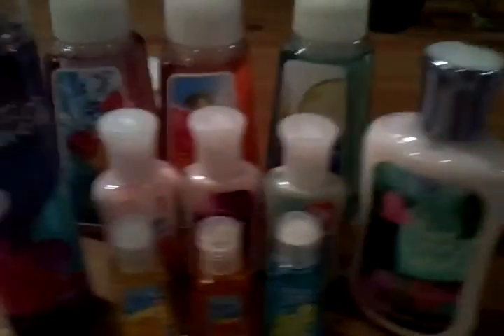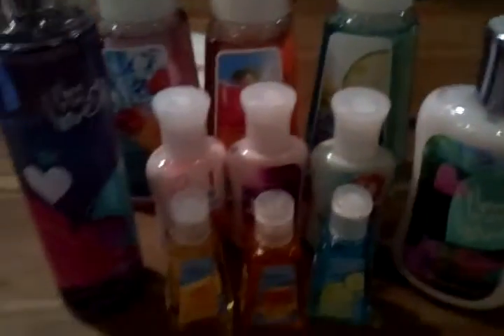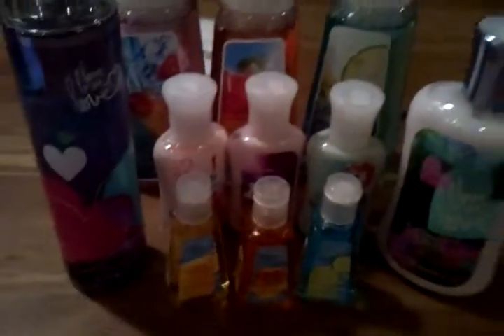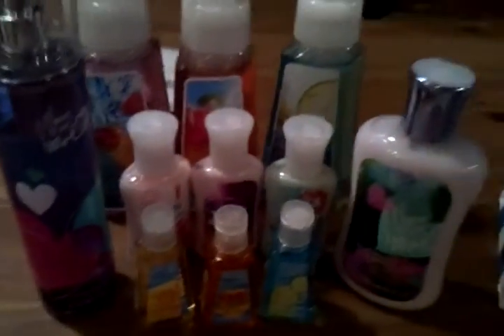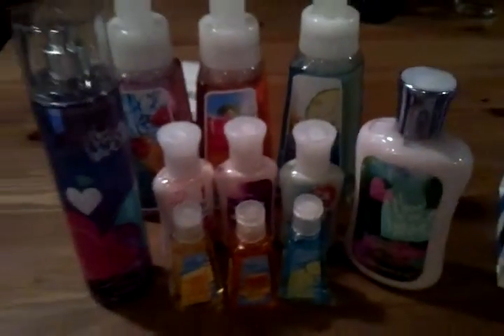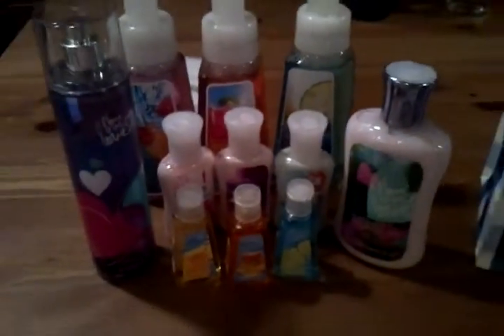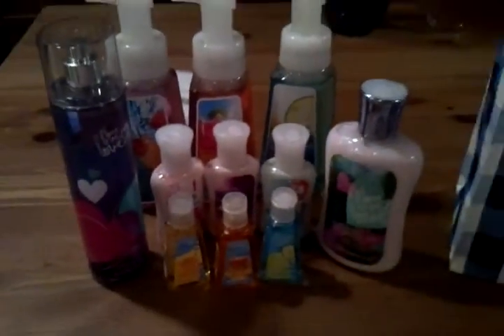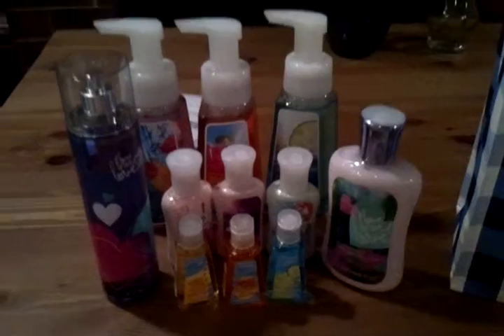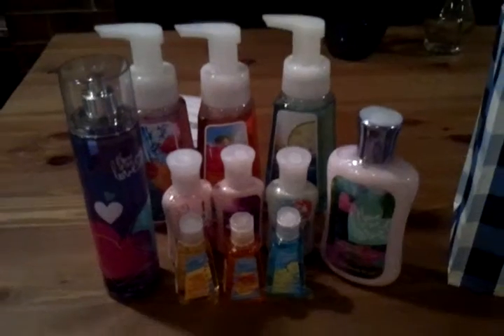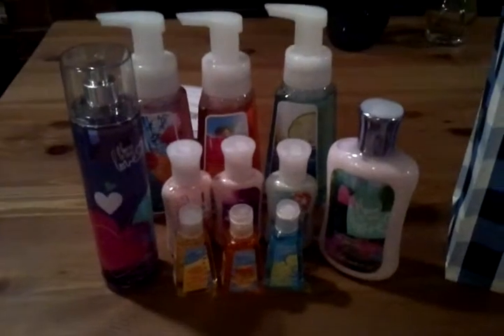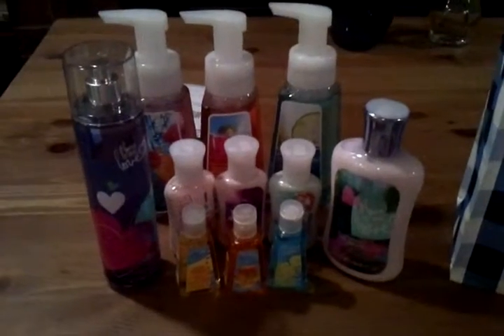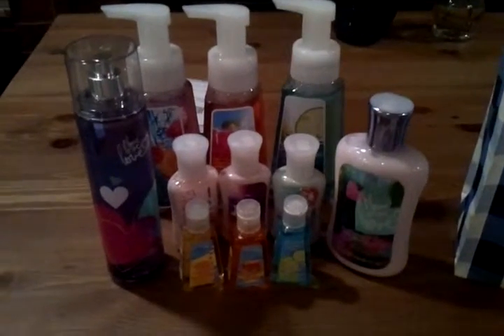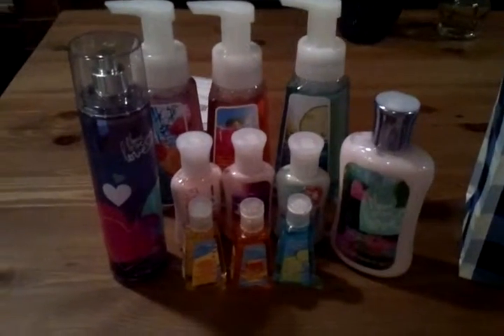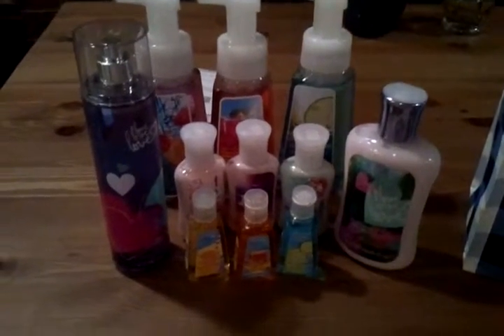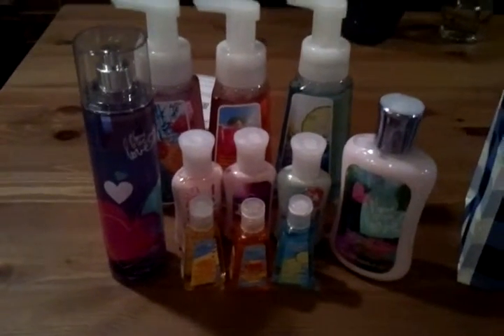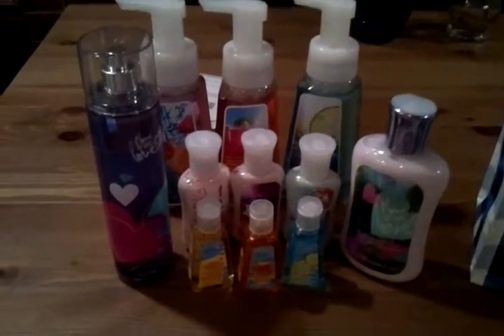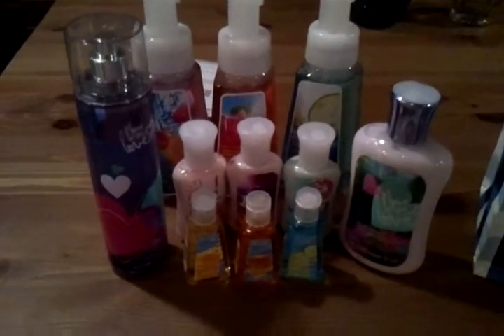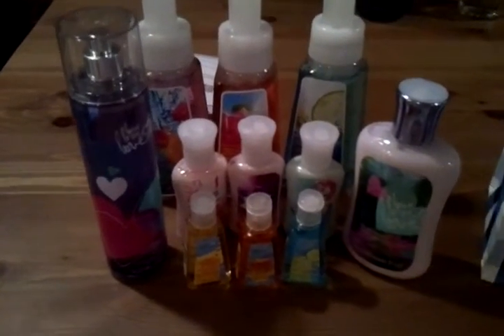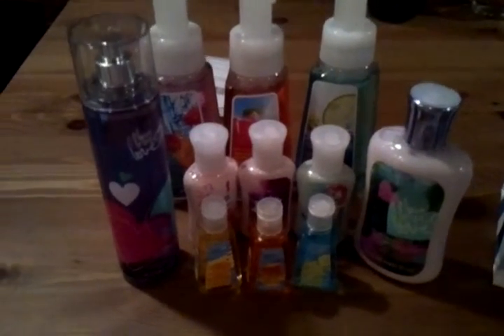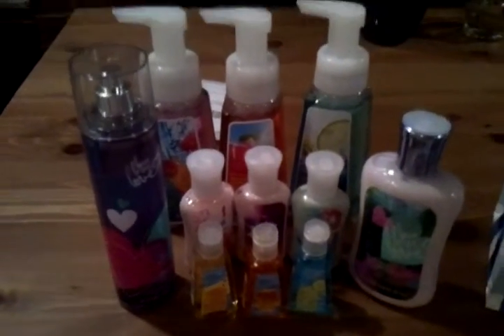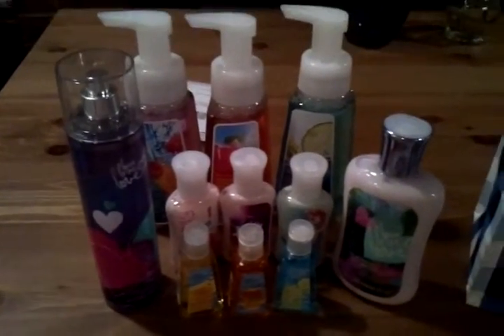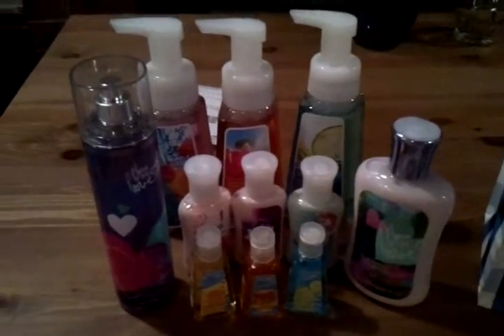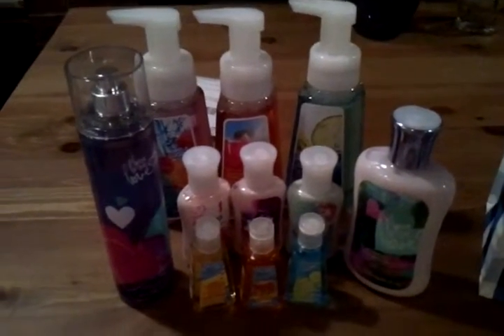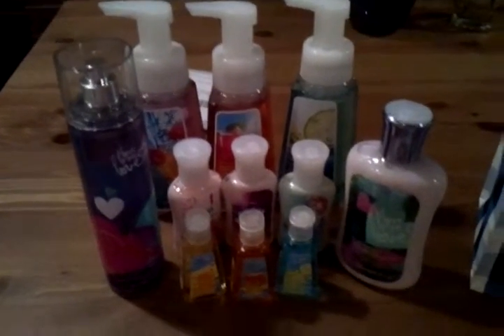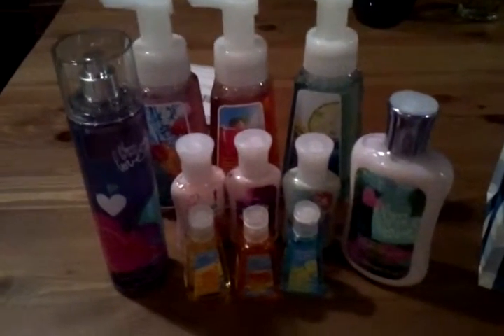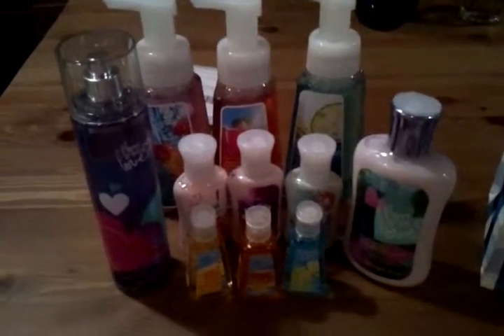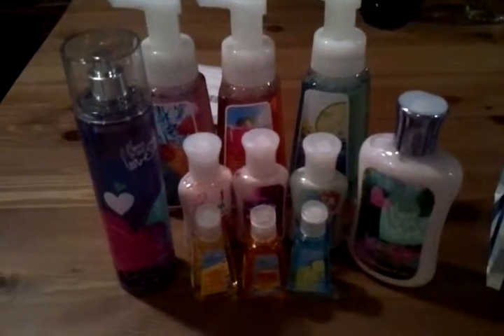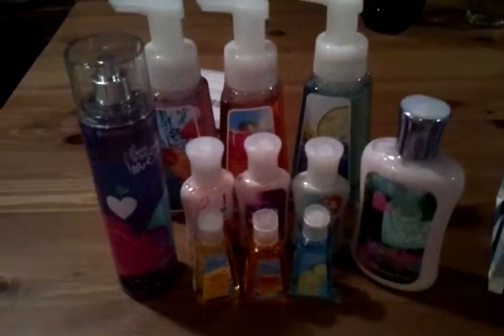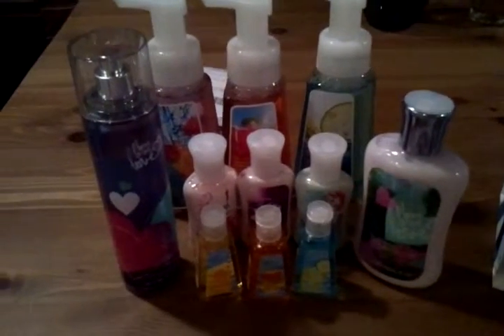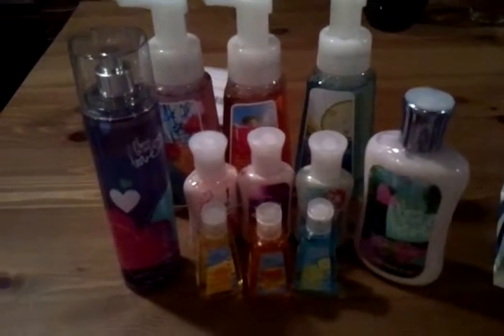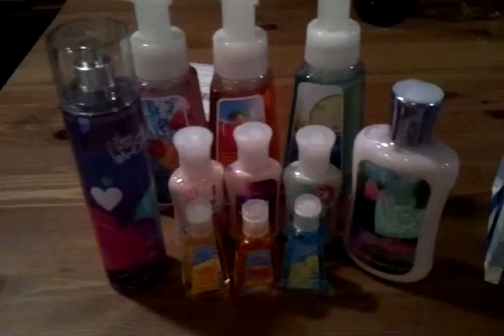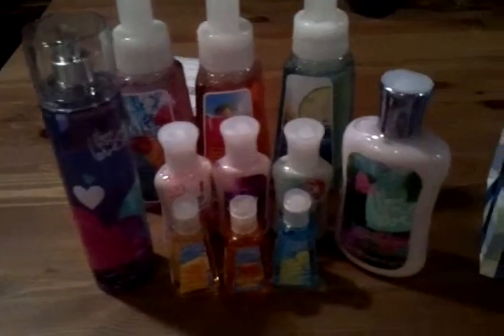Right here you can see the full line of what I purchased. It doesn't seem like a lot, but it is all brand new items and we're going to do a quick overview.